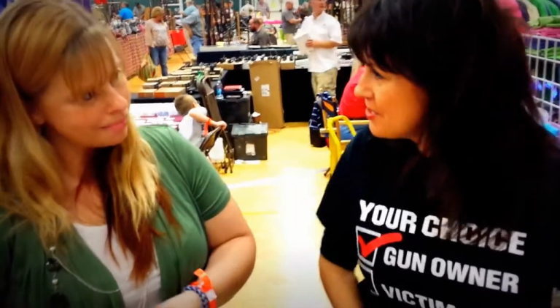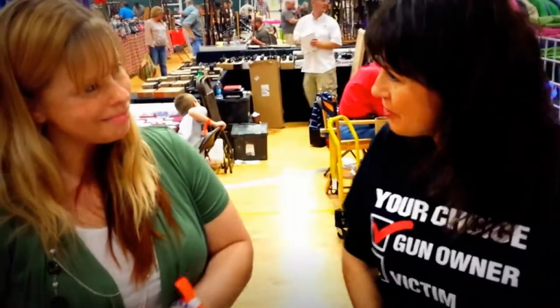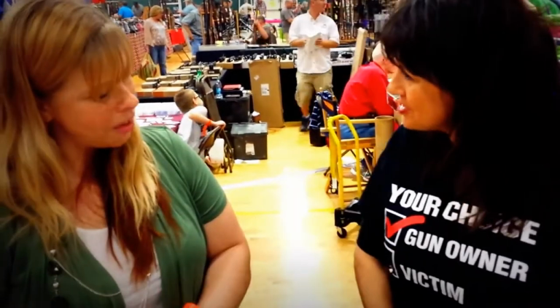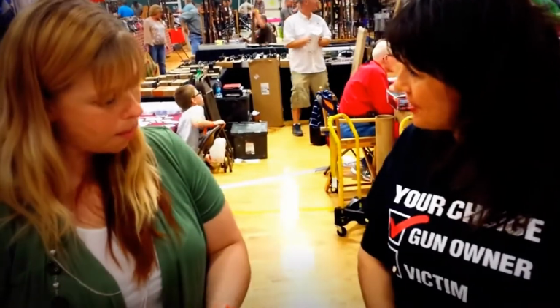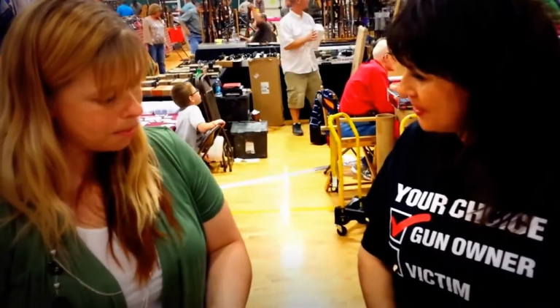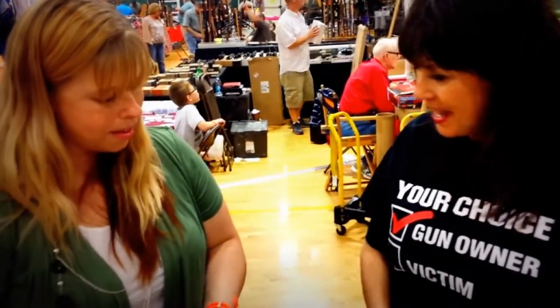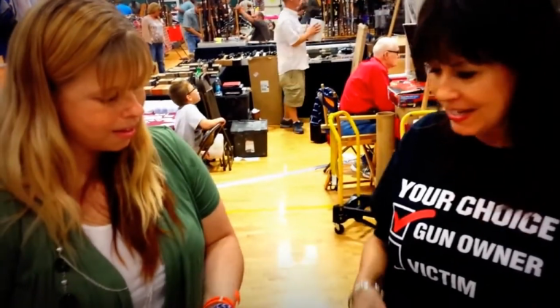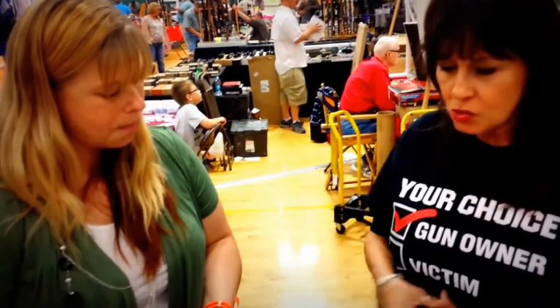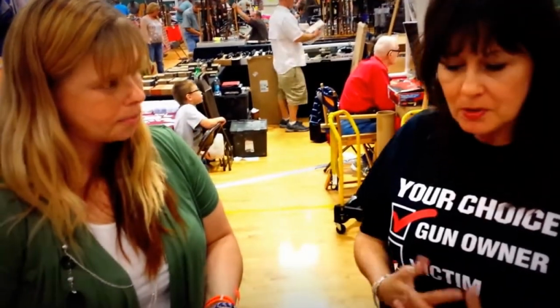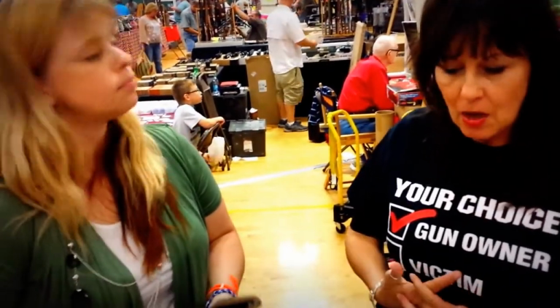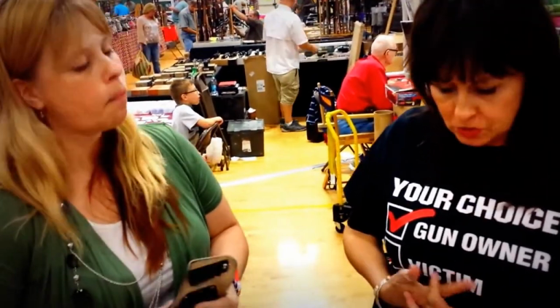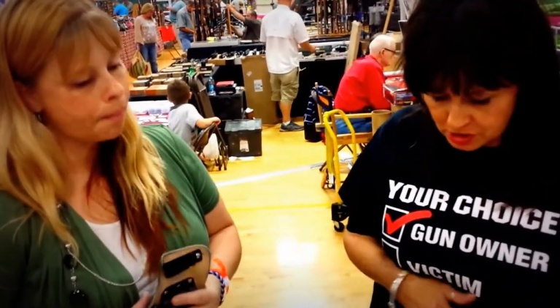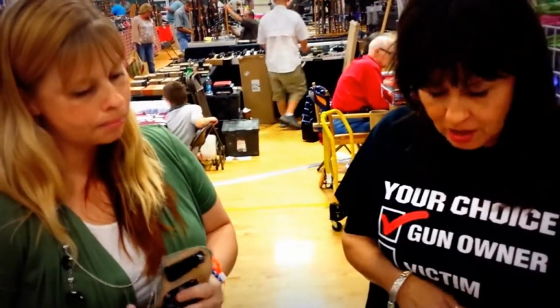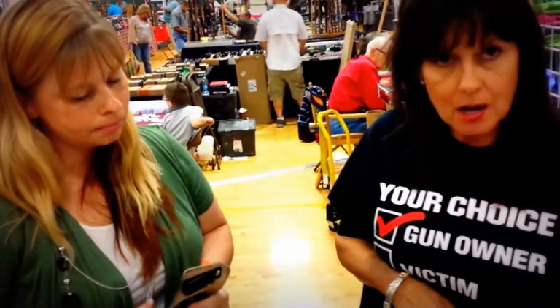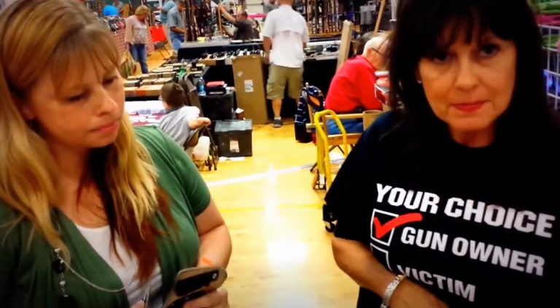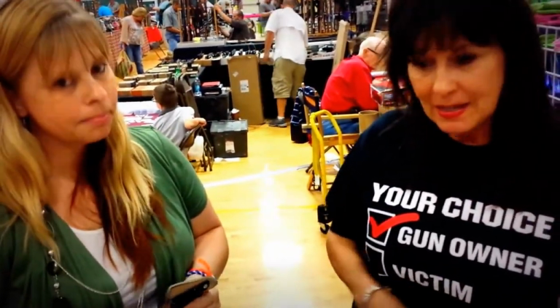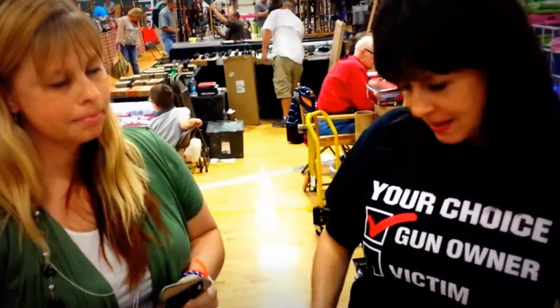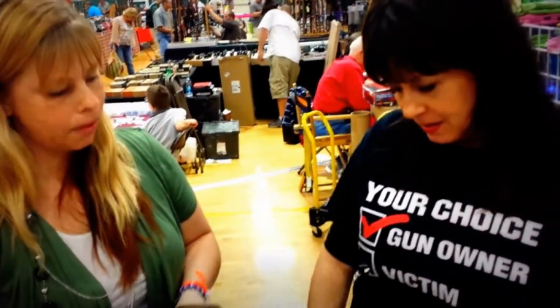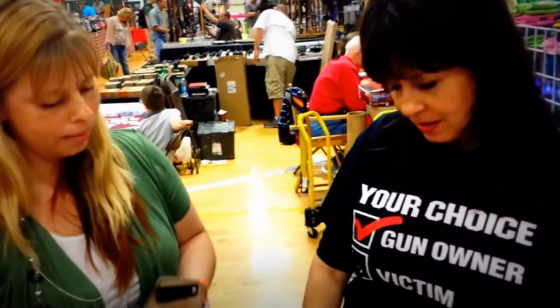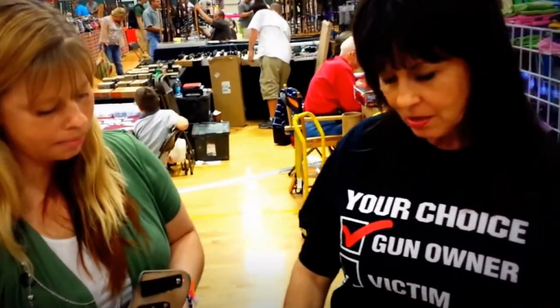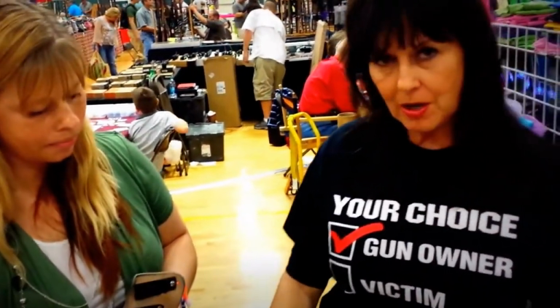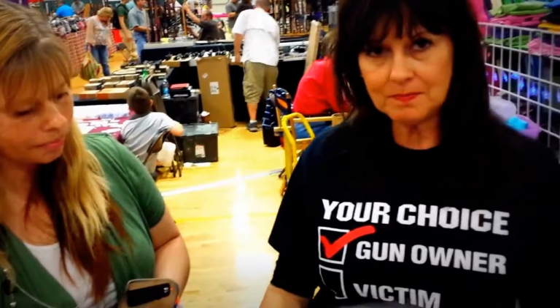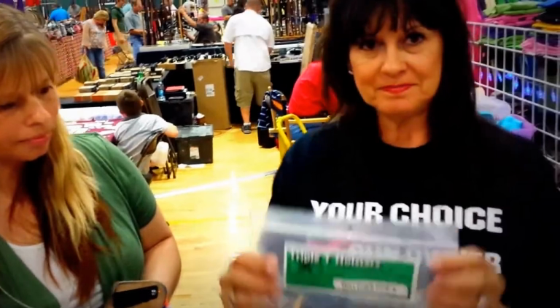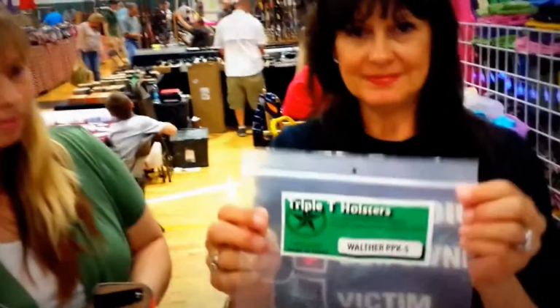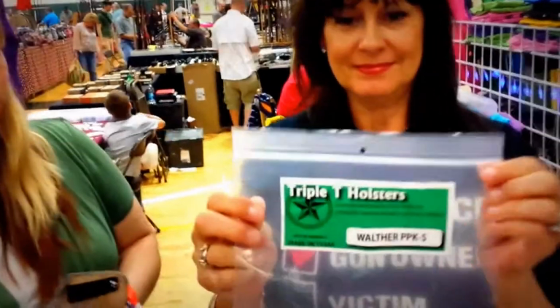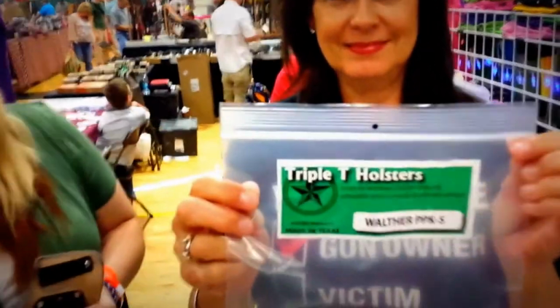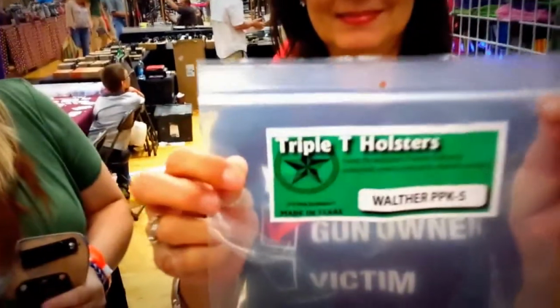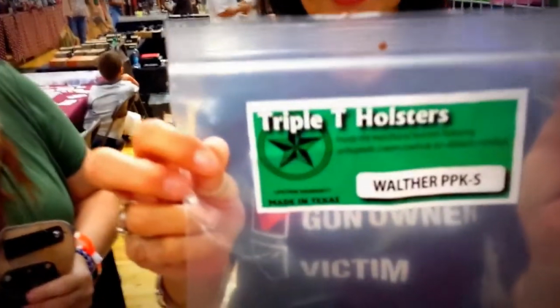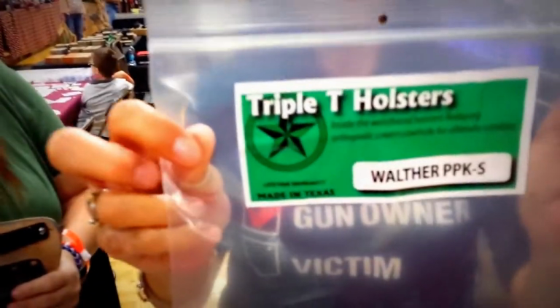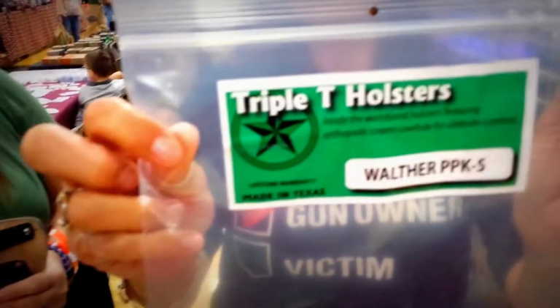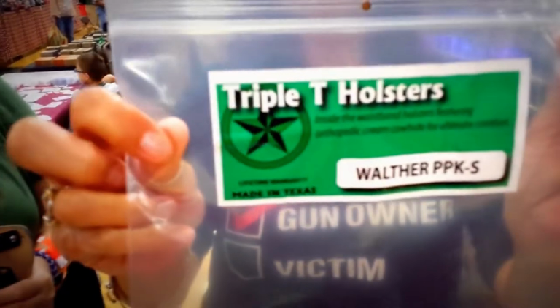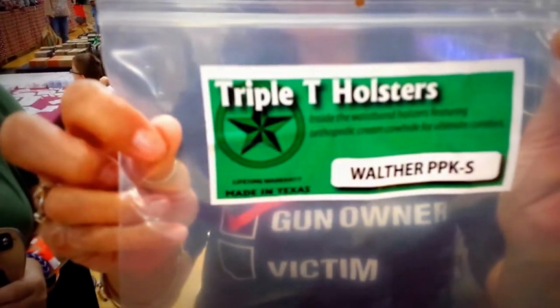It's pushing it for y'all — thank you so much Jennifer! It's TripleTHolsters.com — look them up!